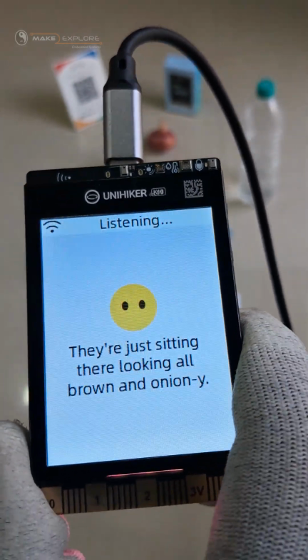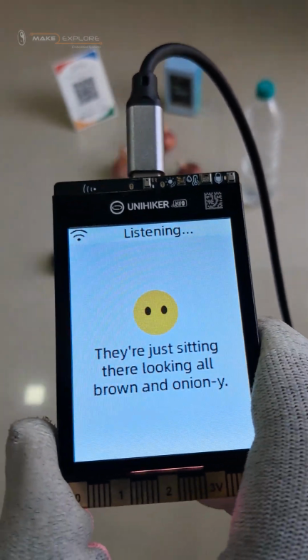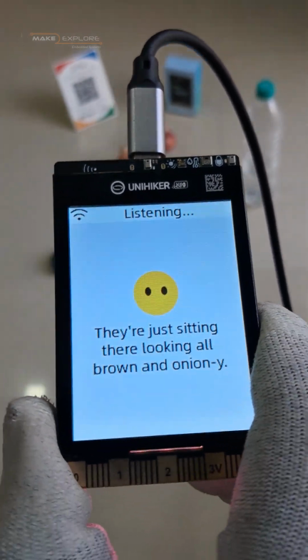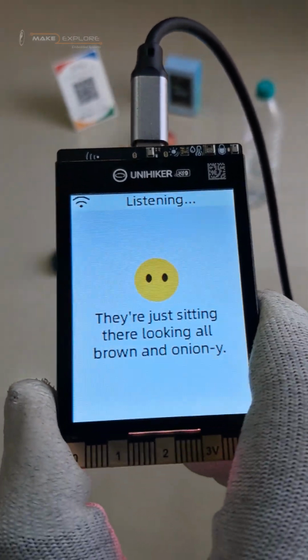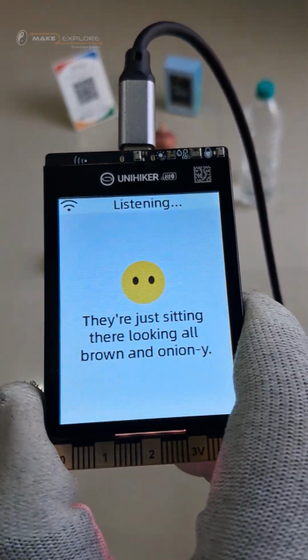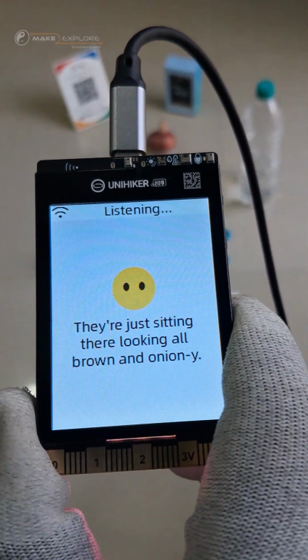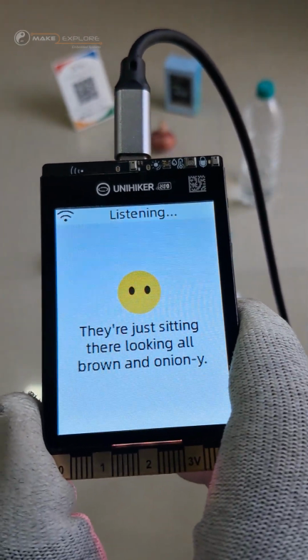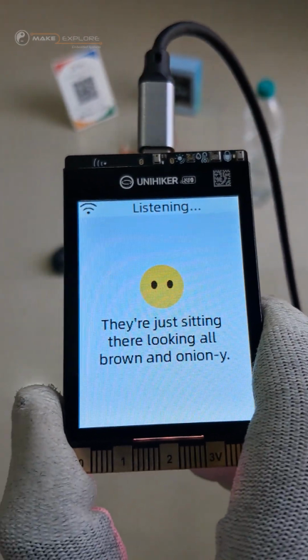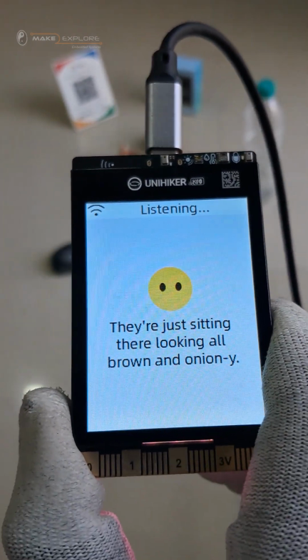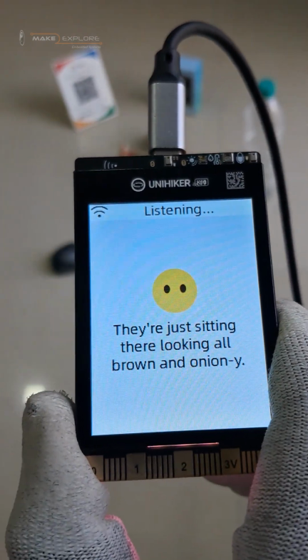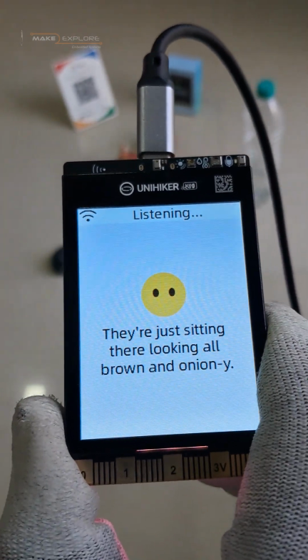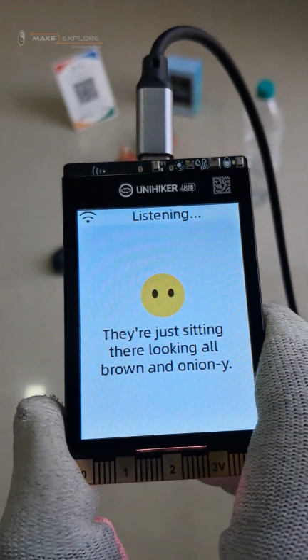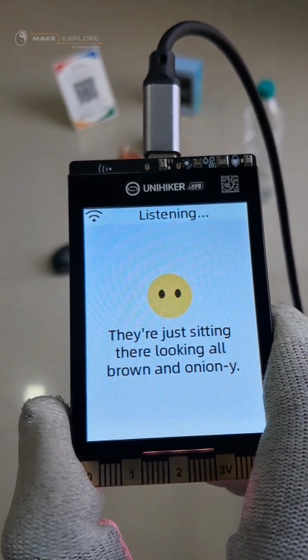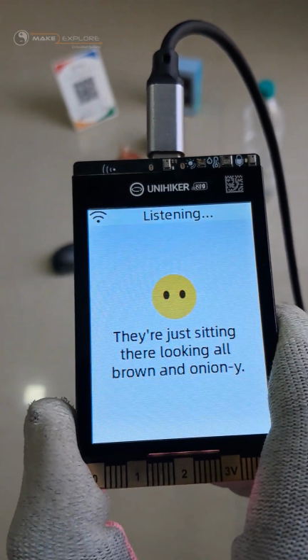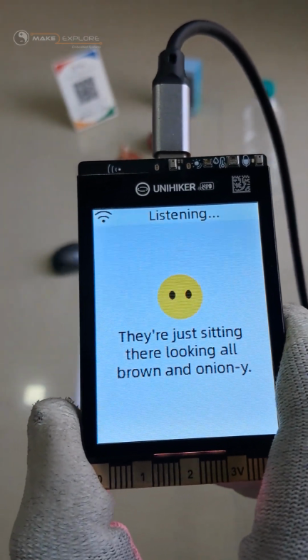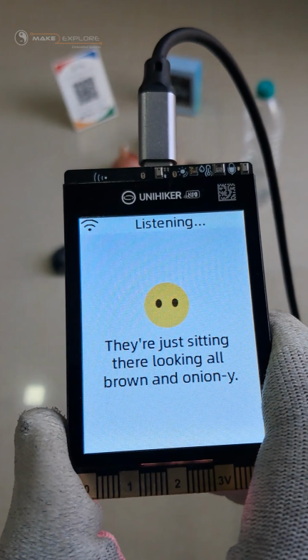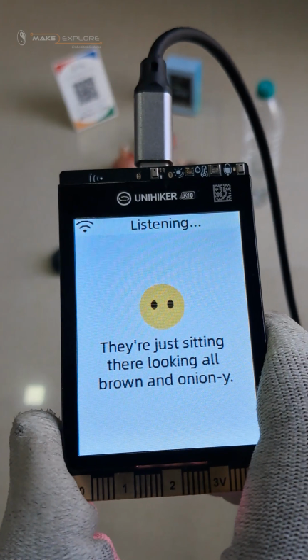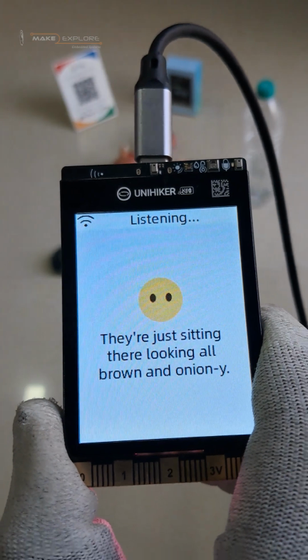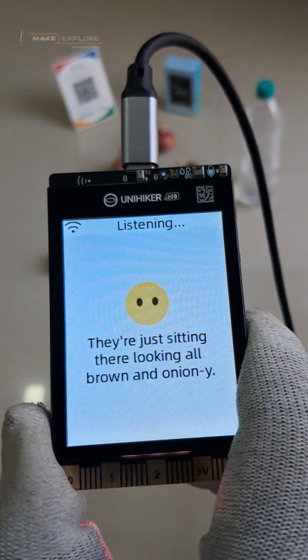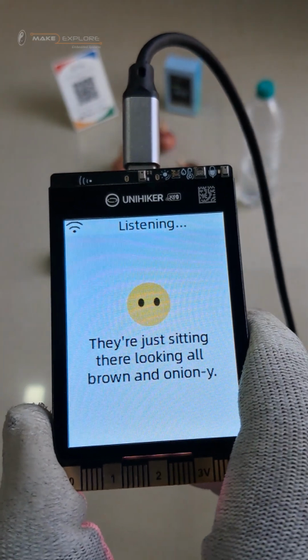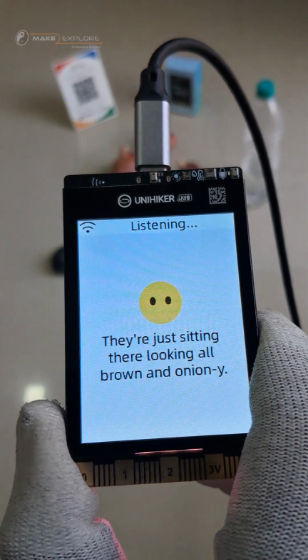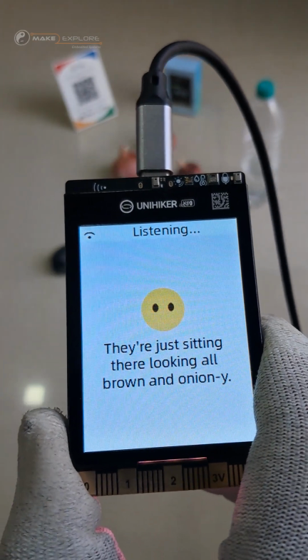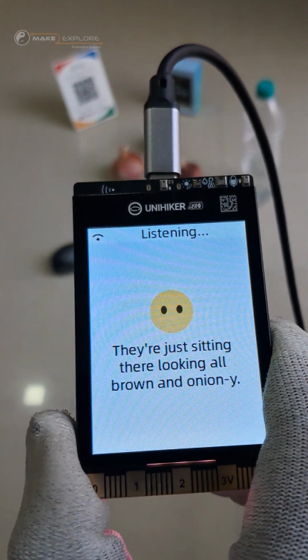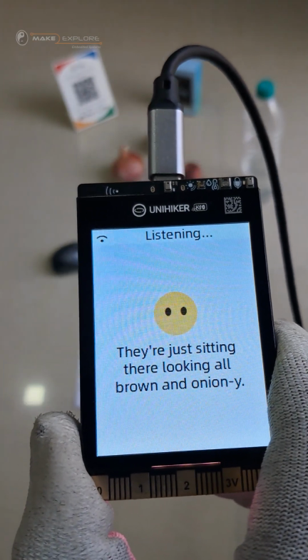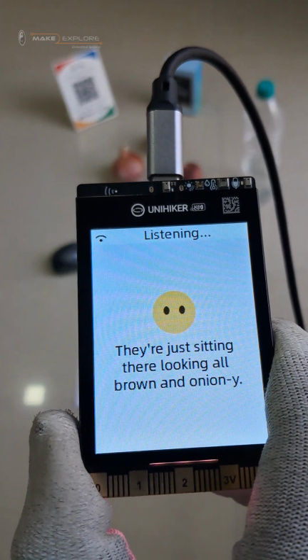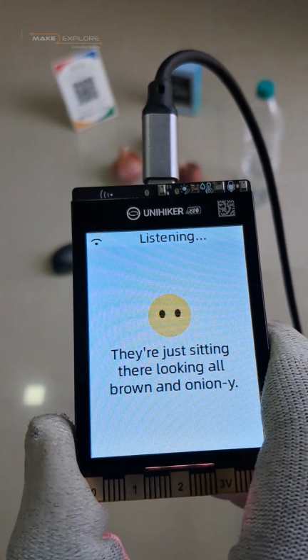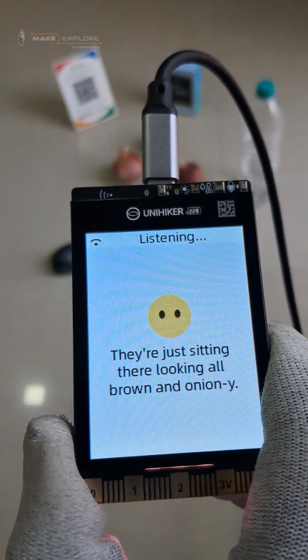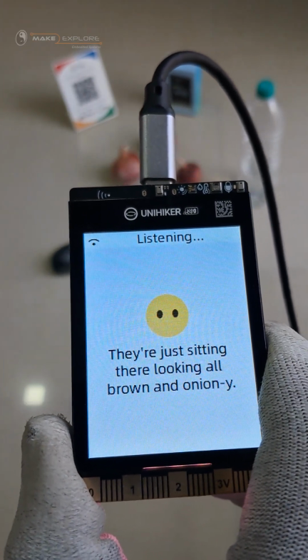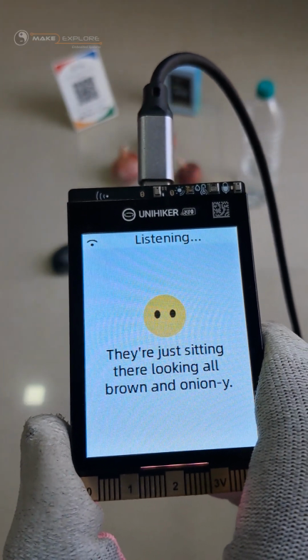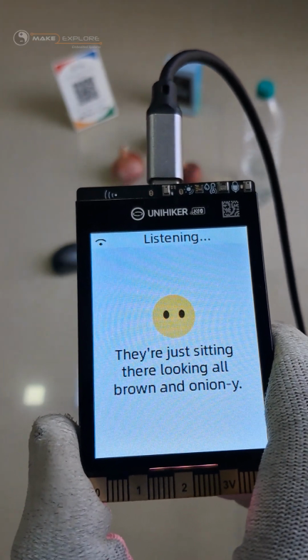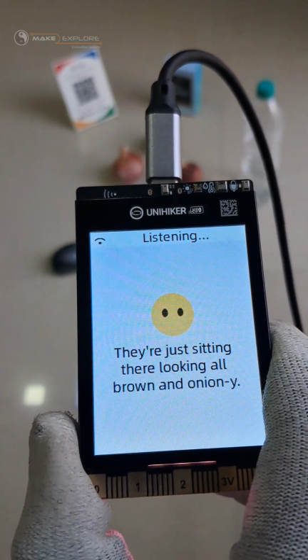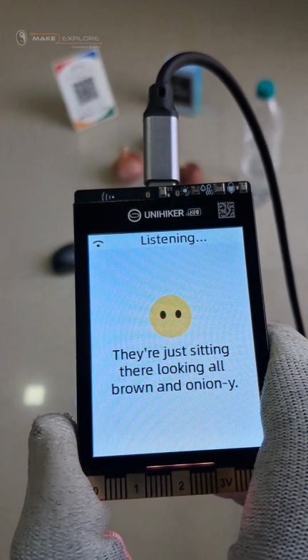Ok, now take a picture again. There is a white paper with one equation written on it. Can you solve it?